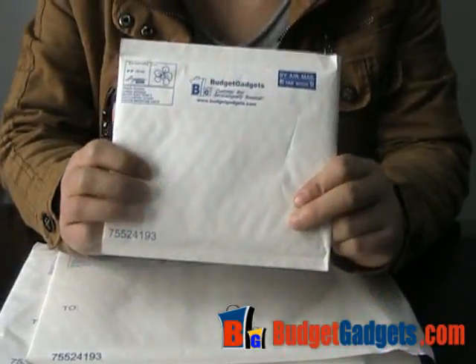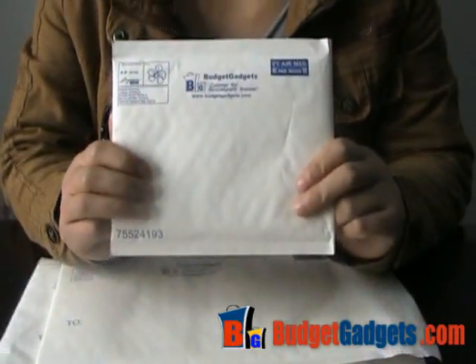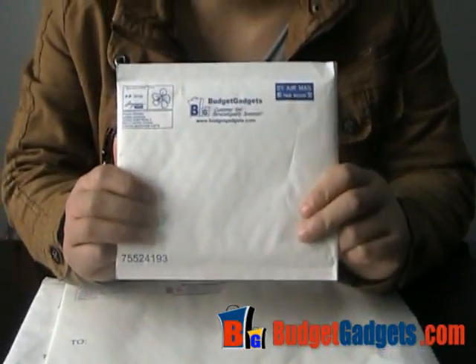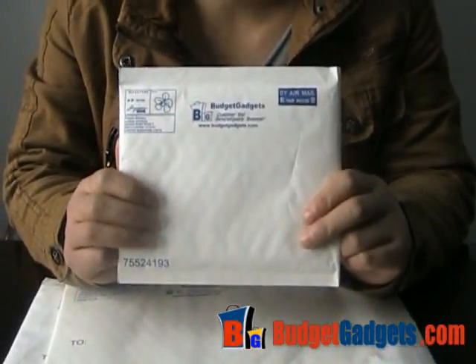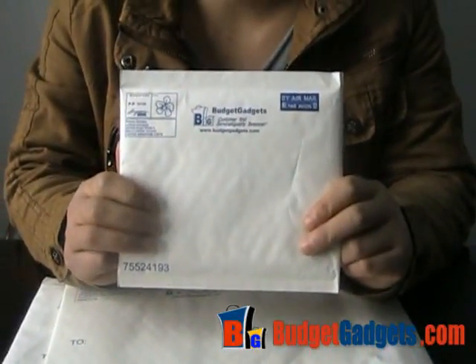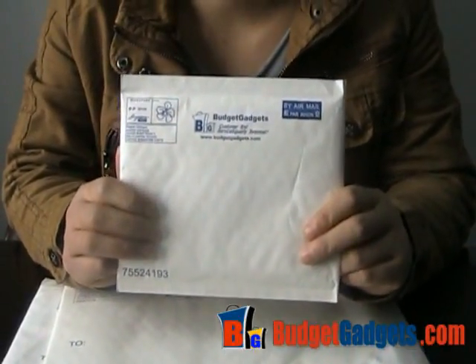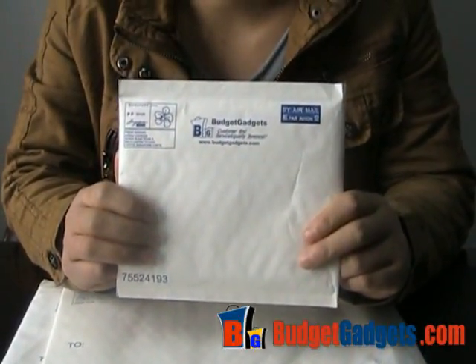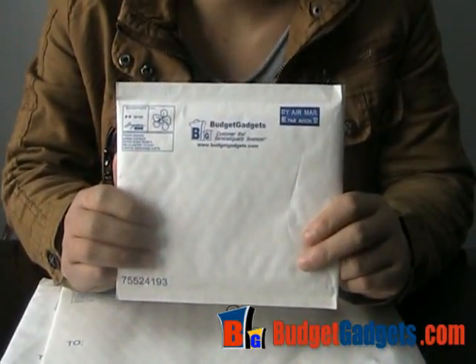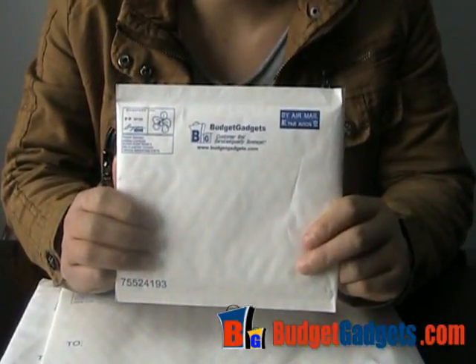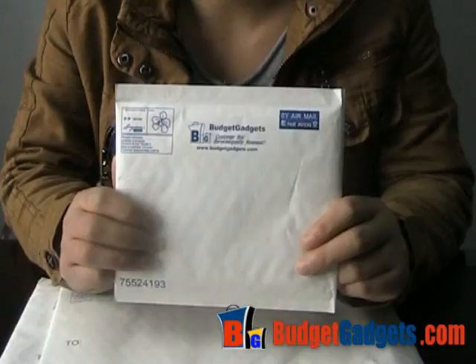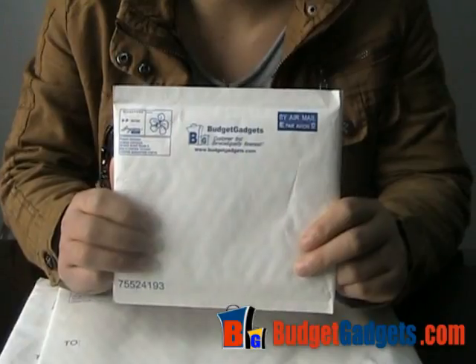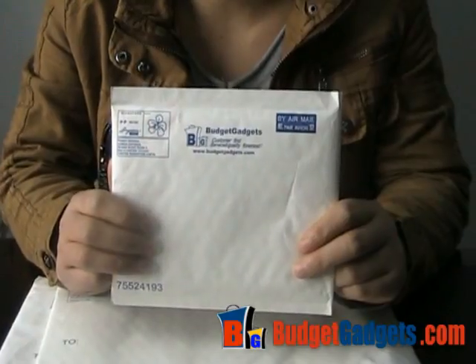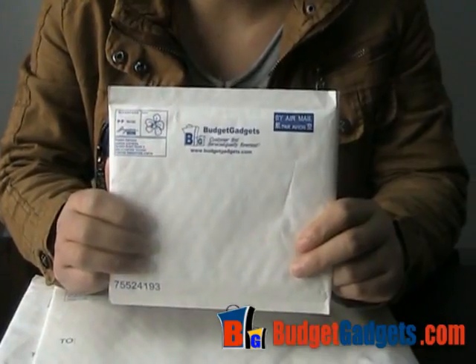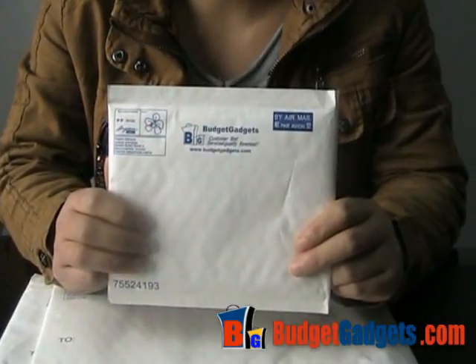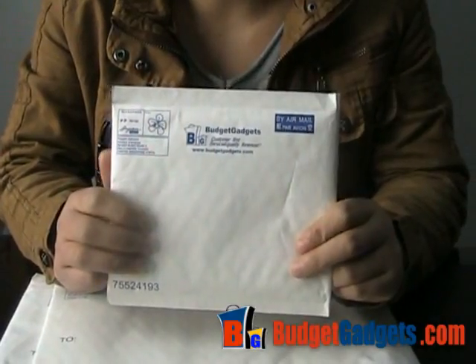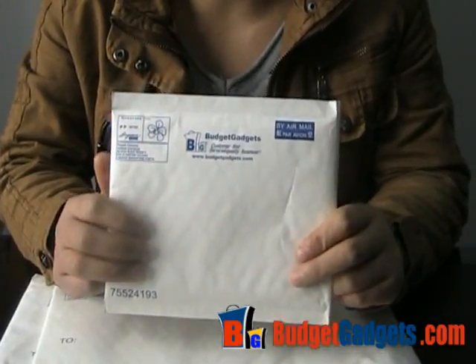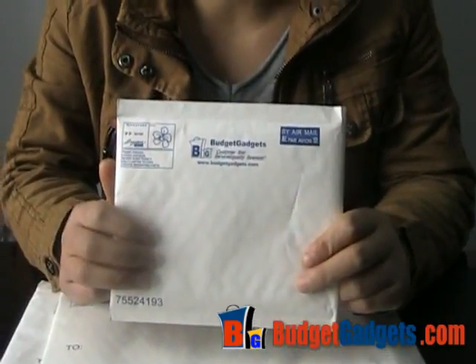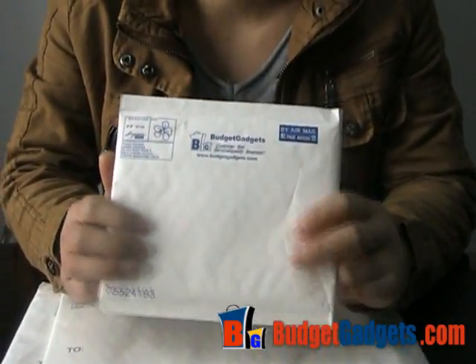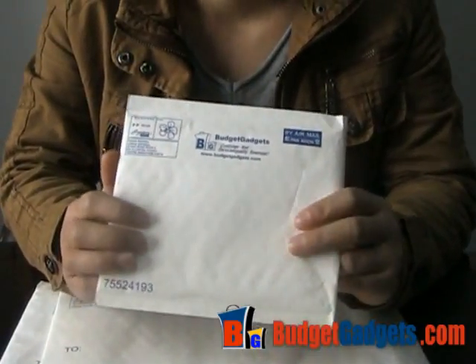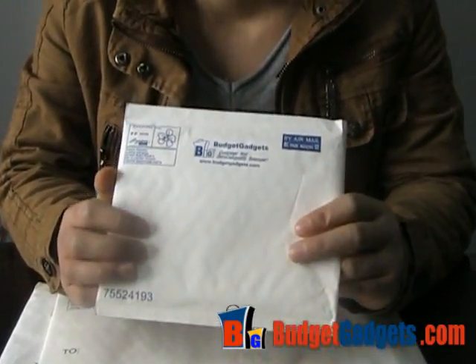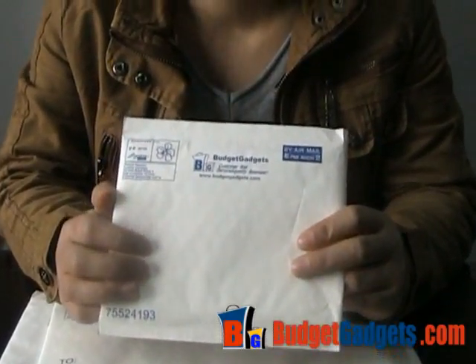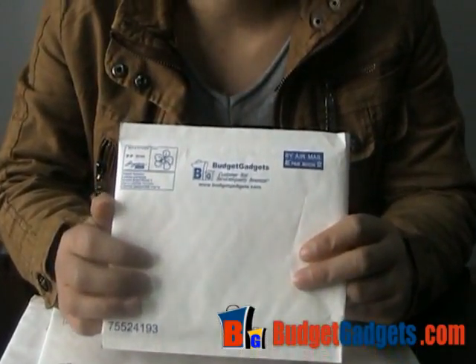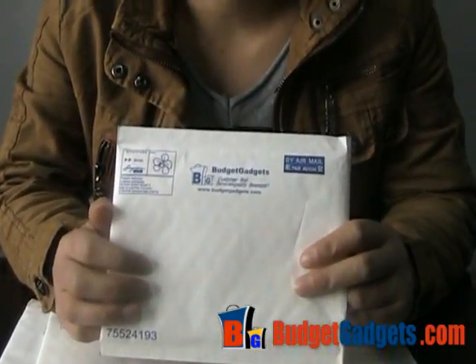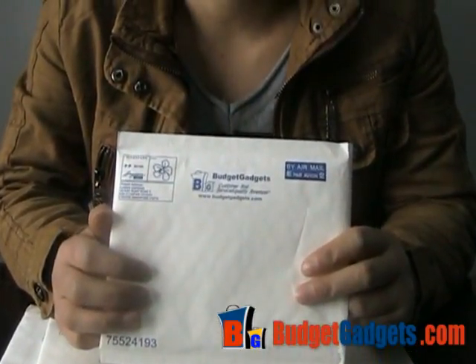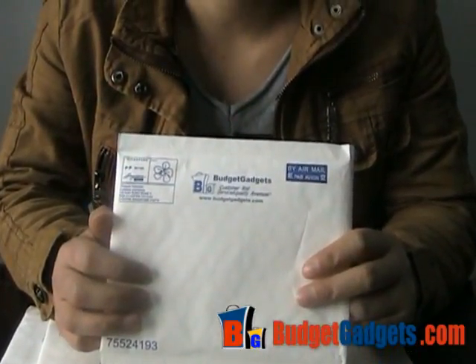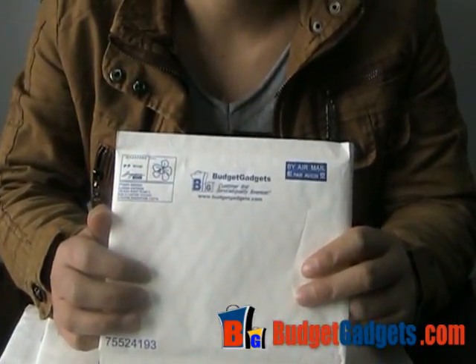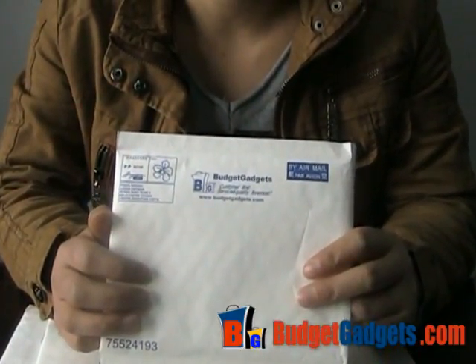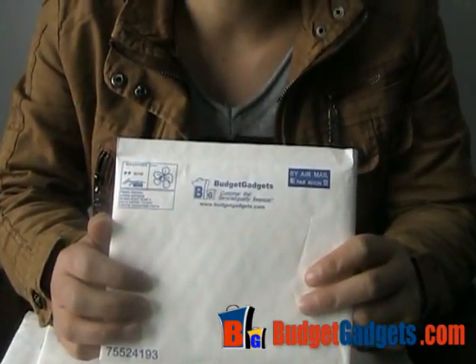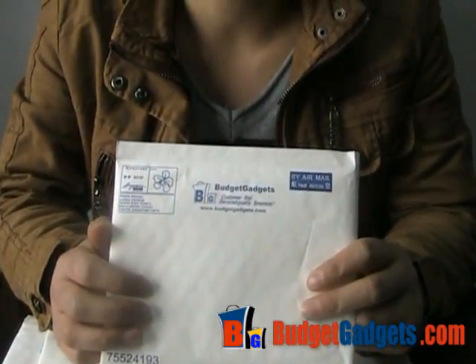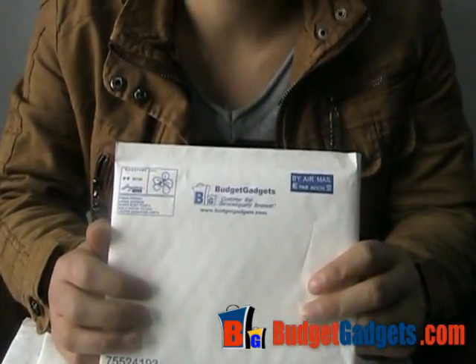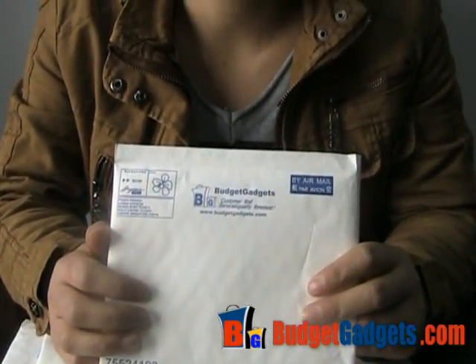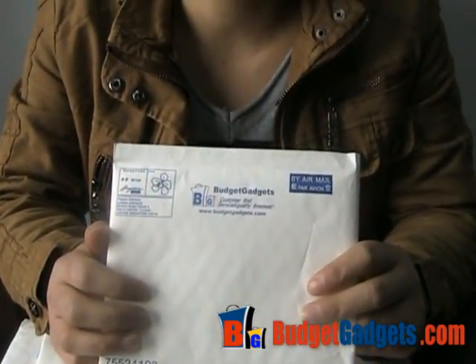Hey guys, I am Baylor from BudgetGadgets.com. Today we will do a video about our packages.